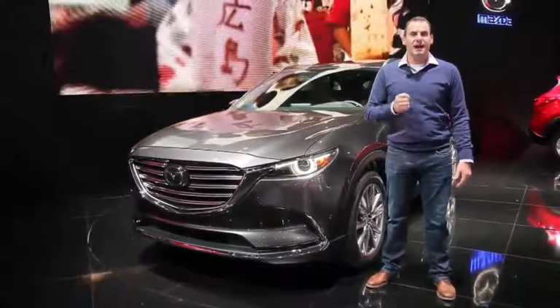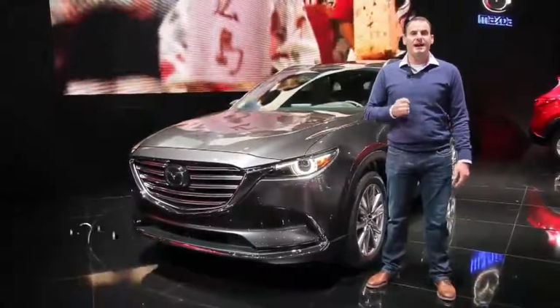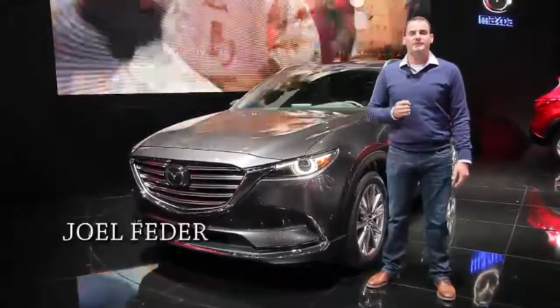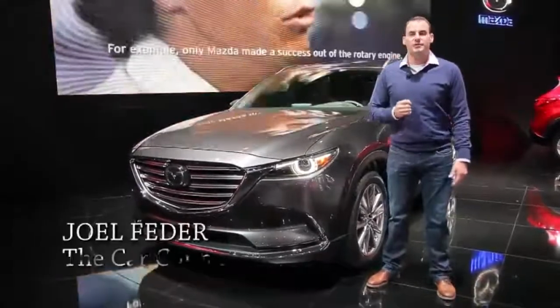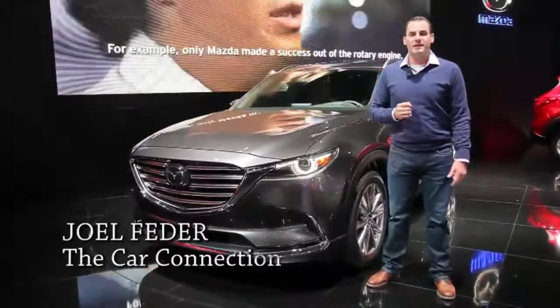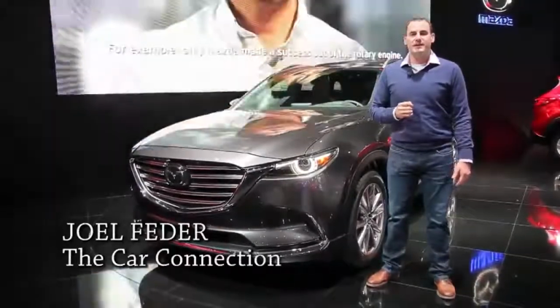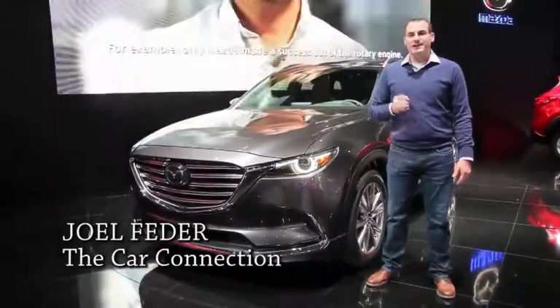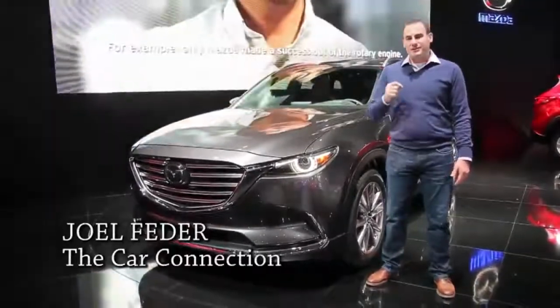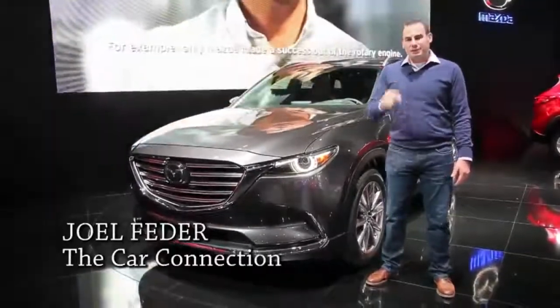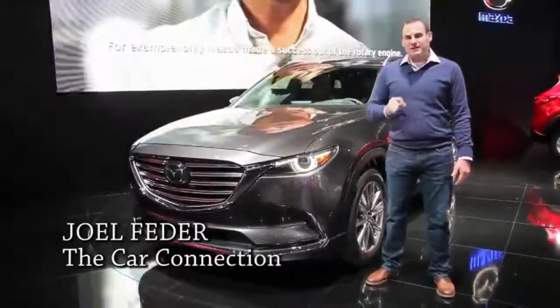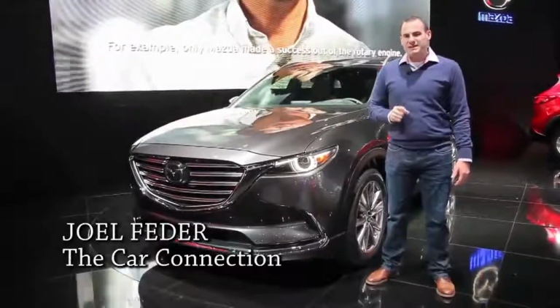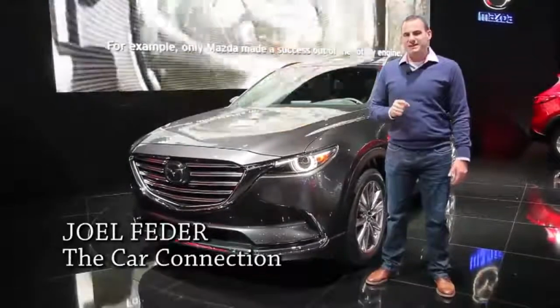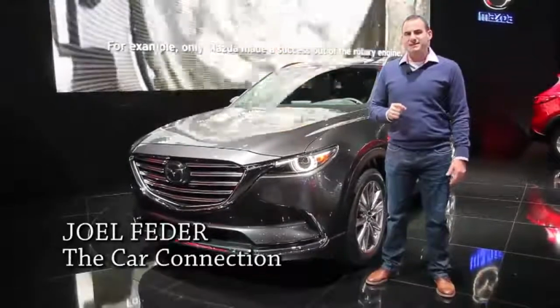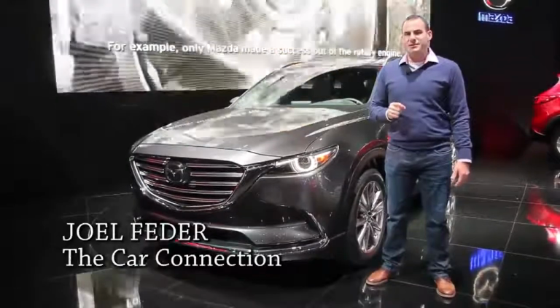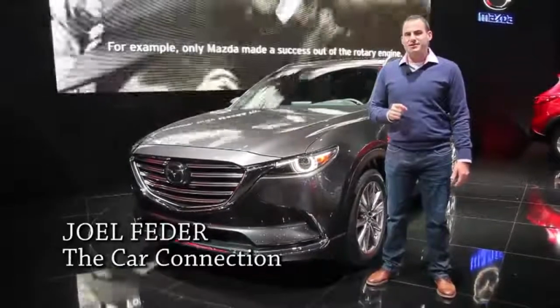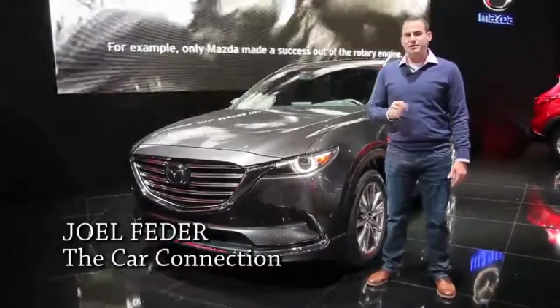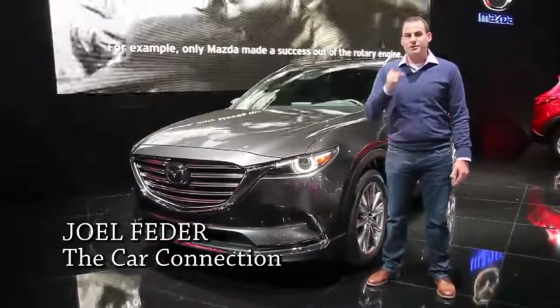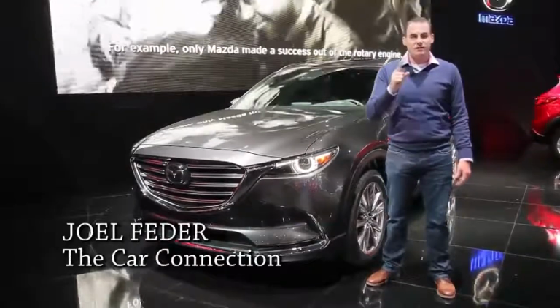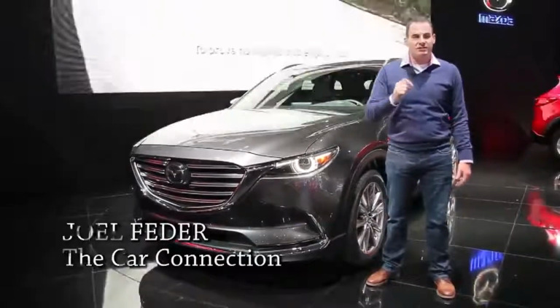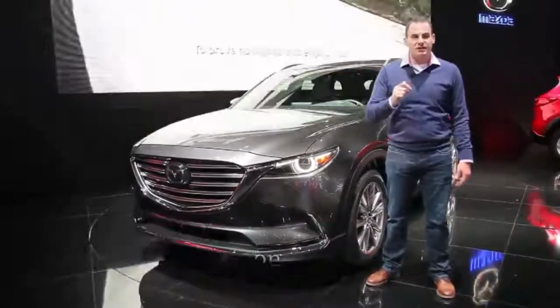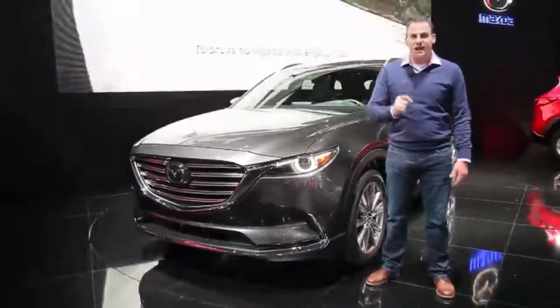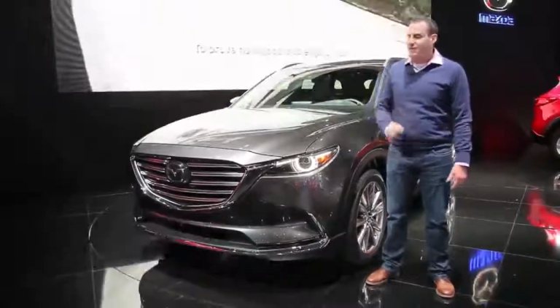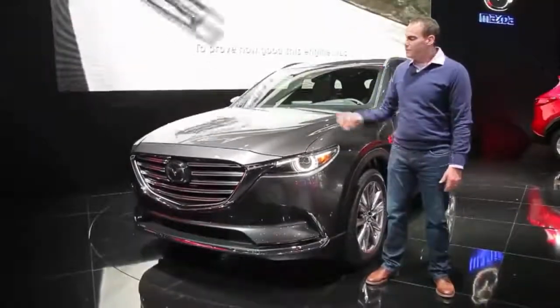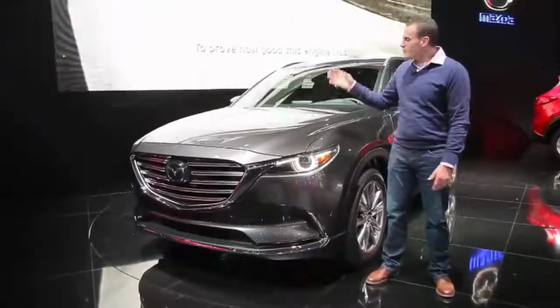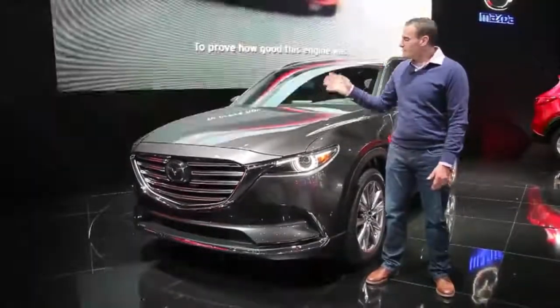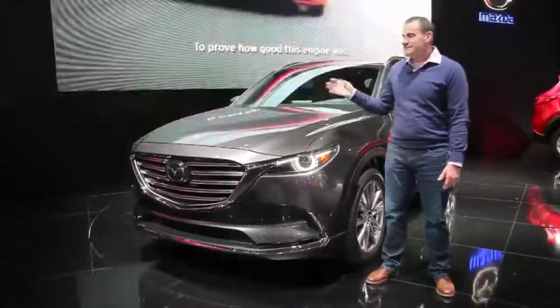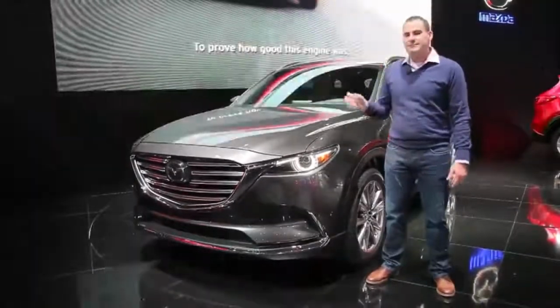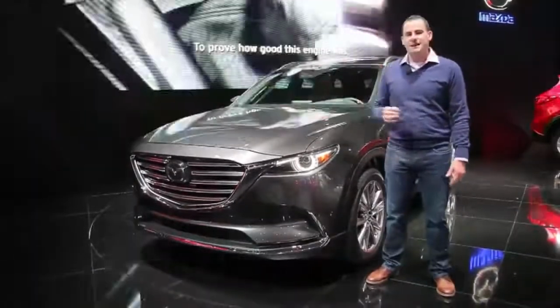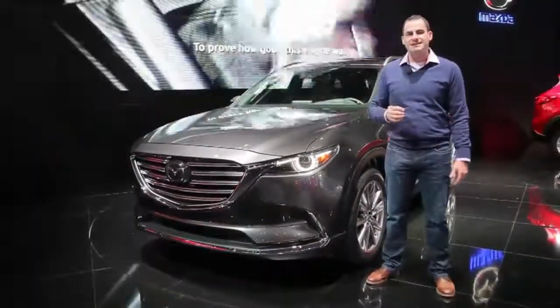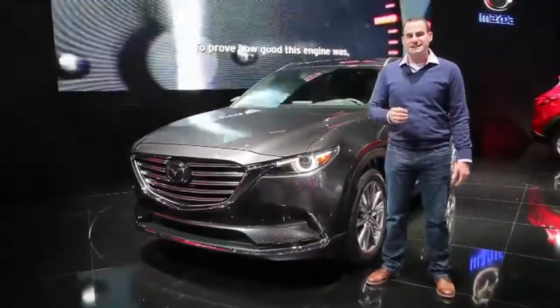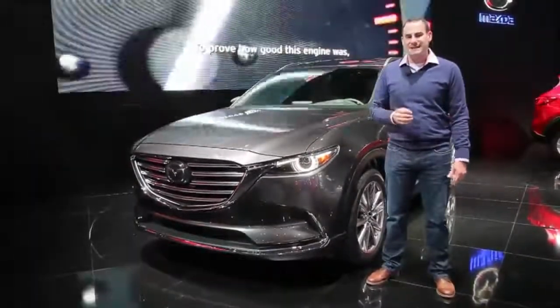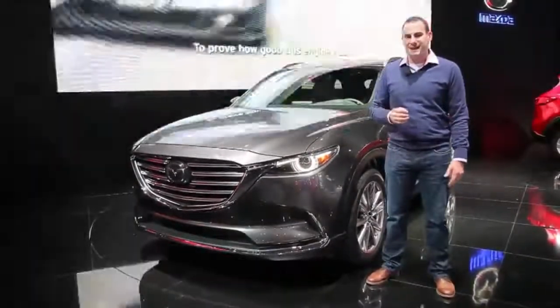Hi, I'm Joel Fetter, here at the 2015 Los Angeles Auto Show with your first look at the new 2016 Mazda CX-9.